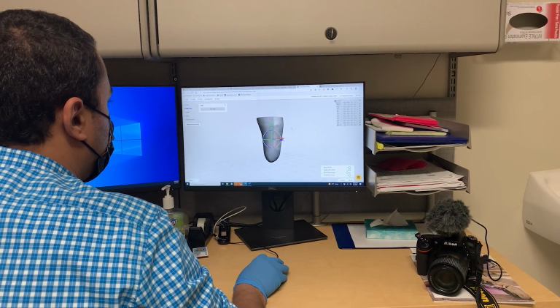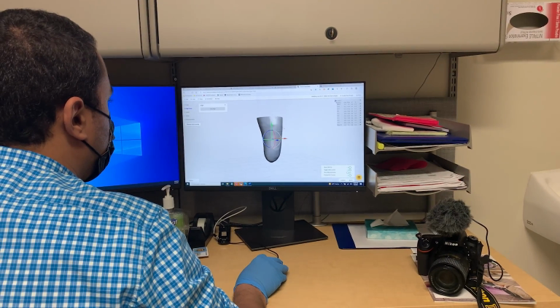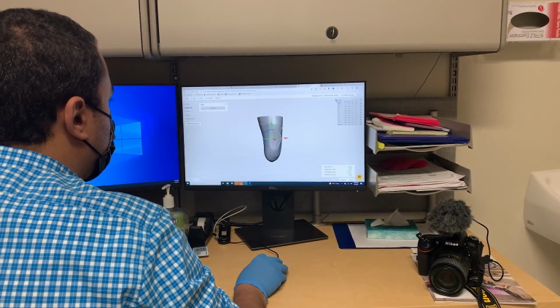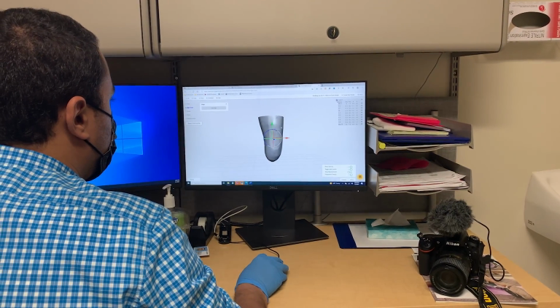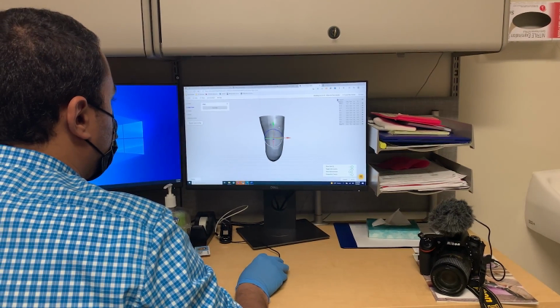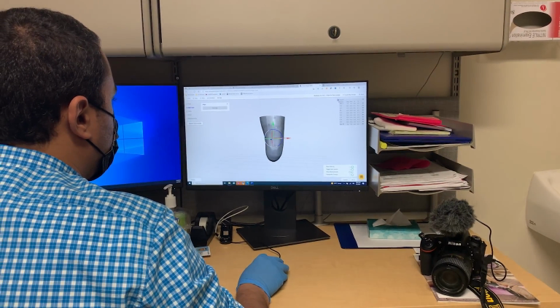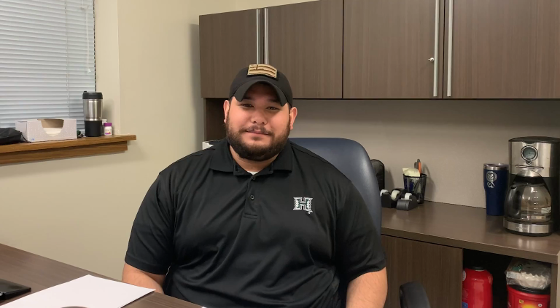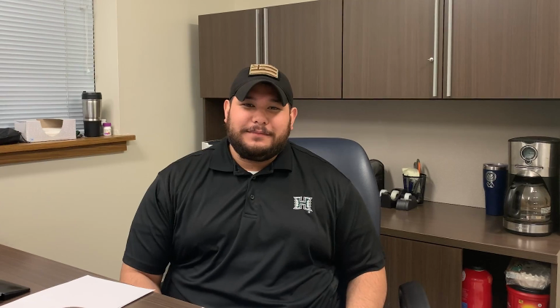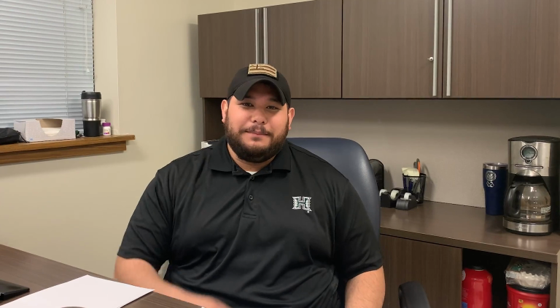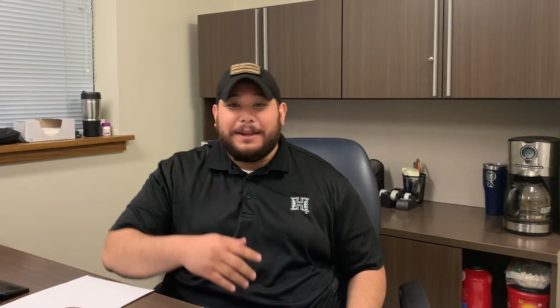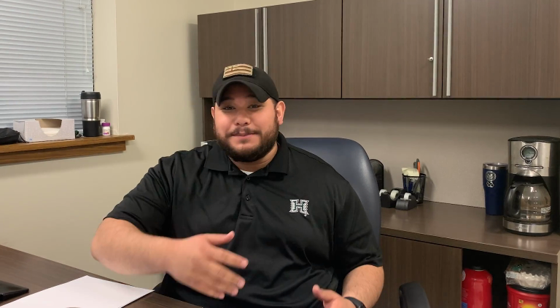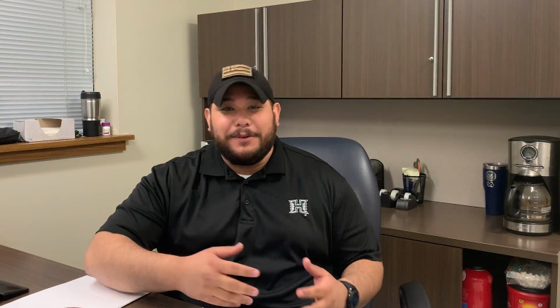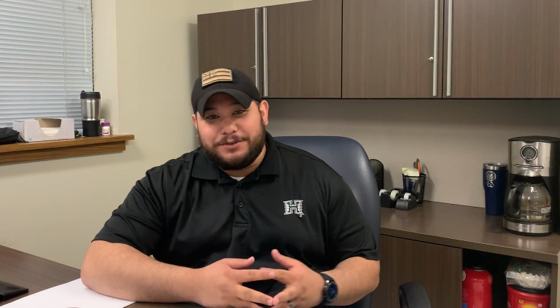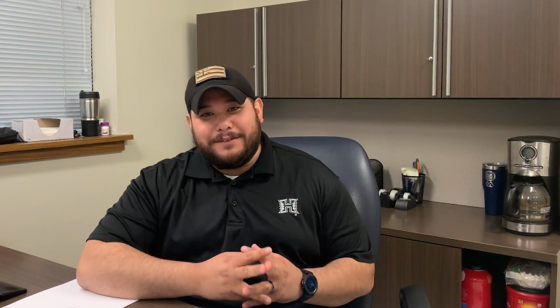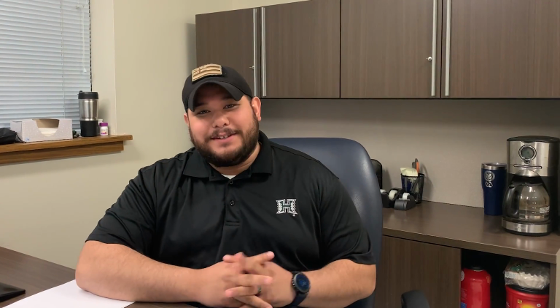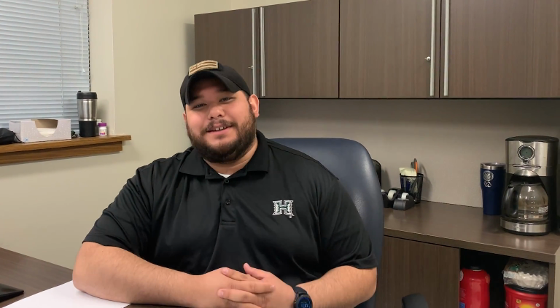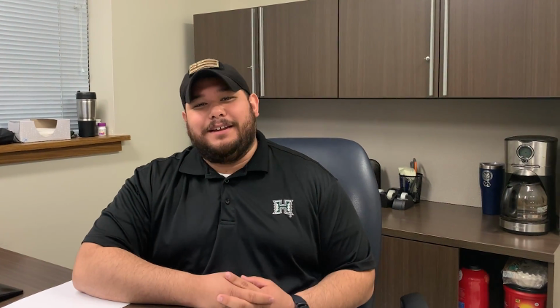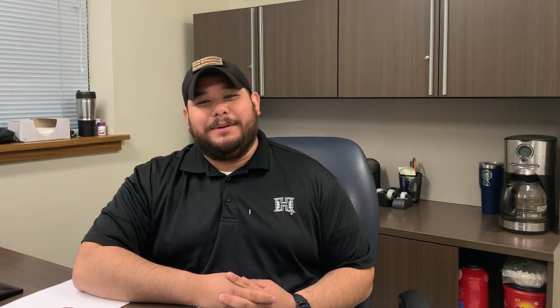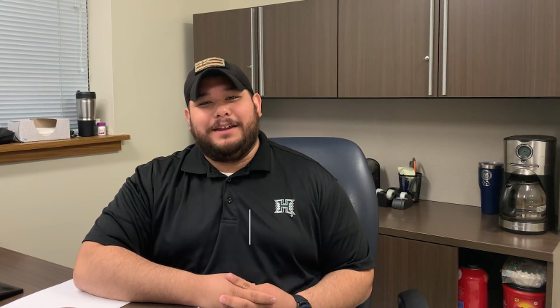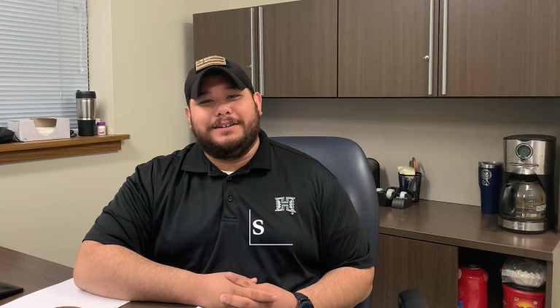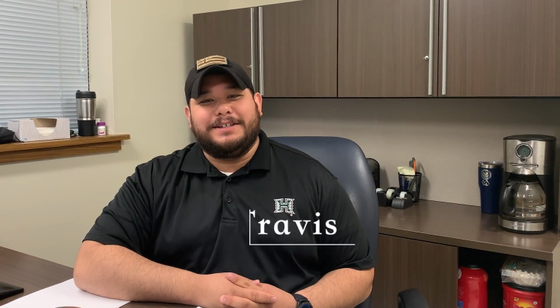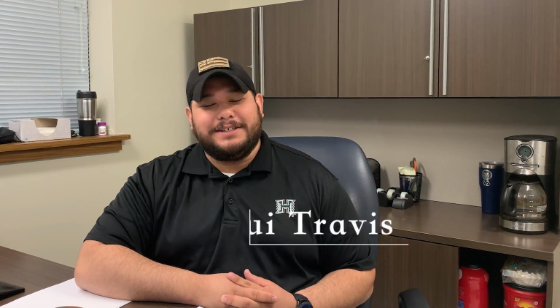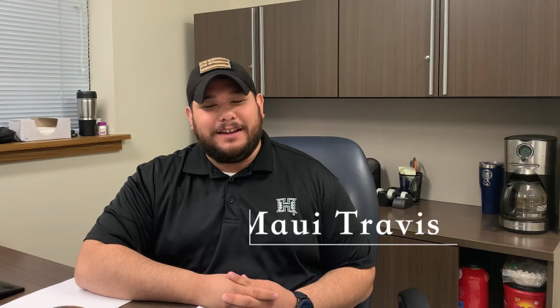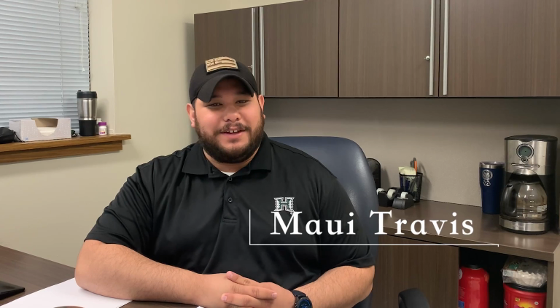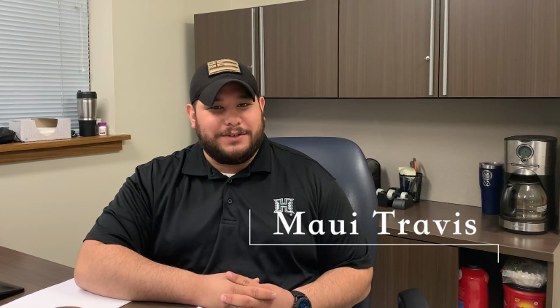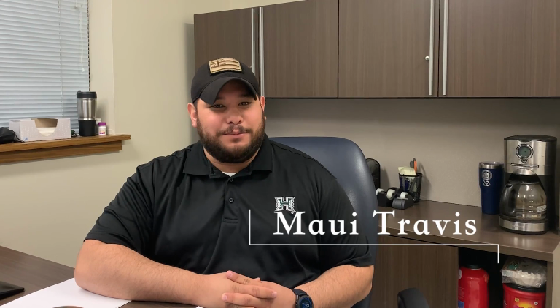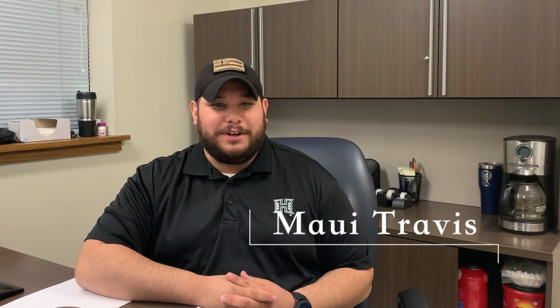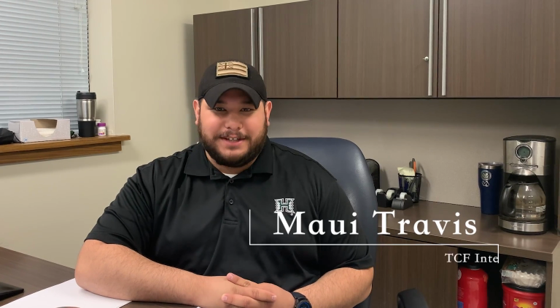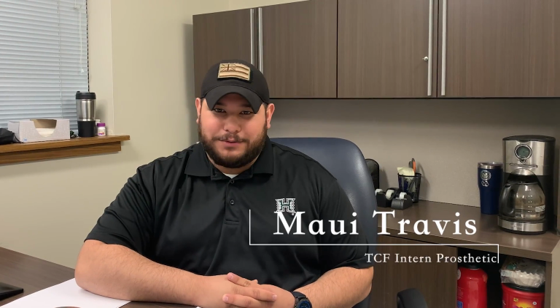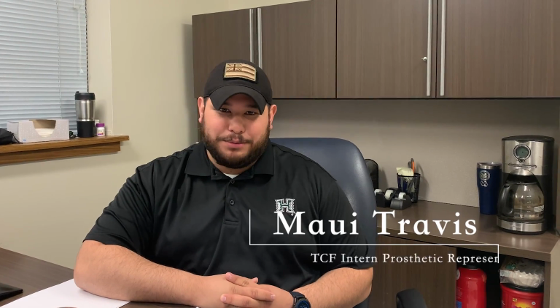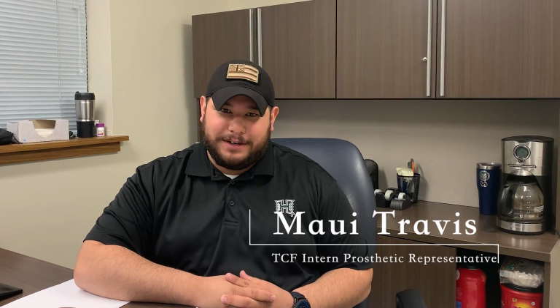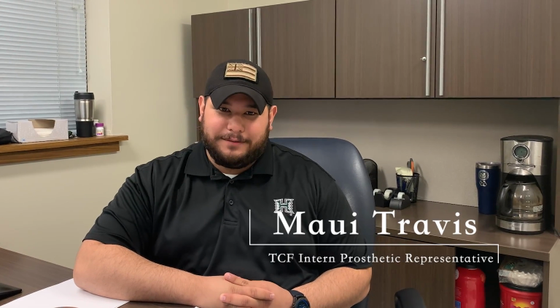My name is Maui Travis. I am a TCF intern prosthetics representative.